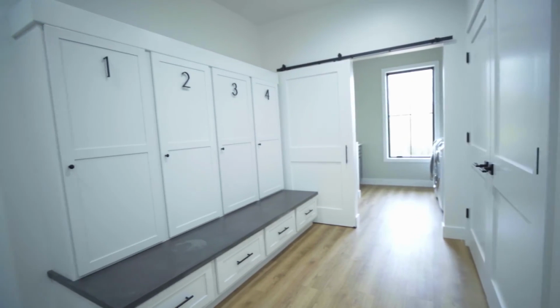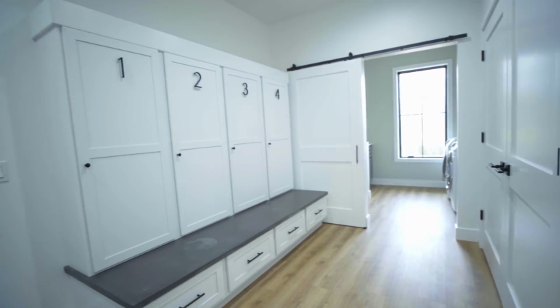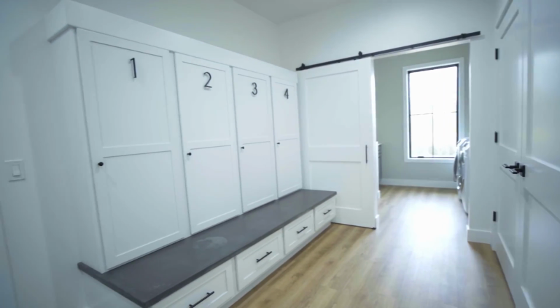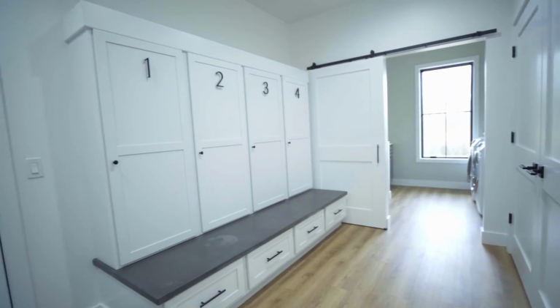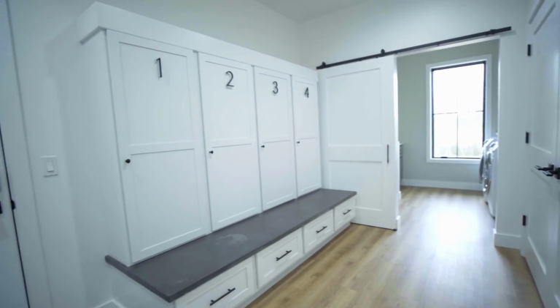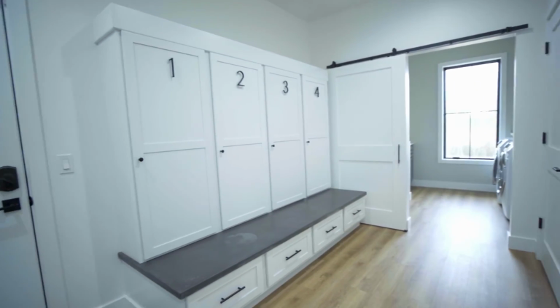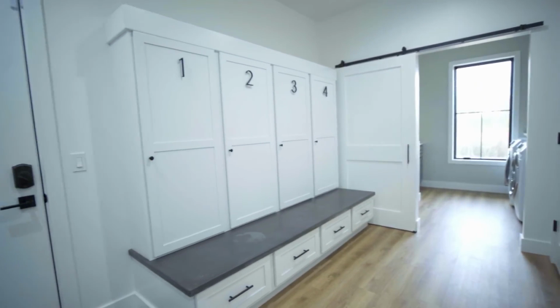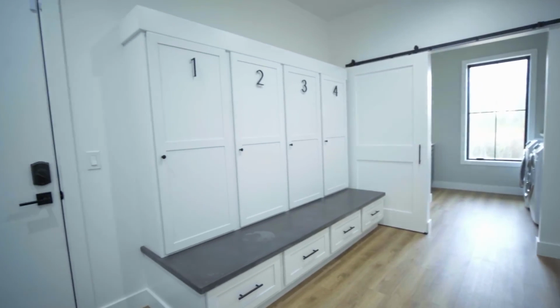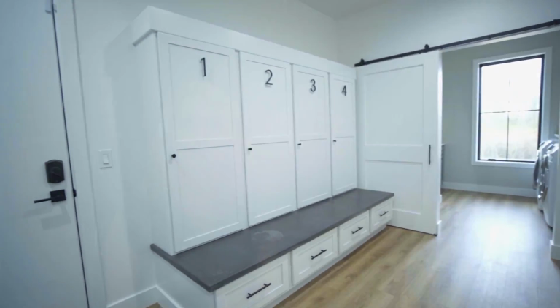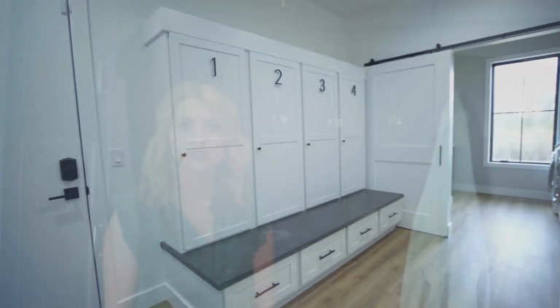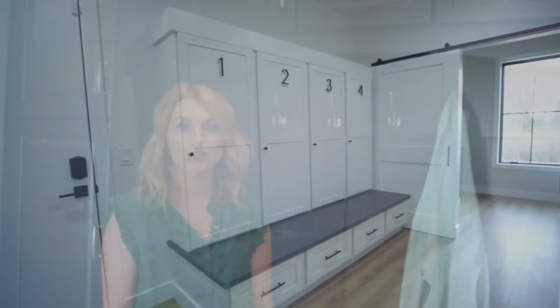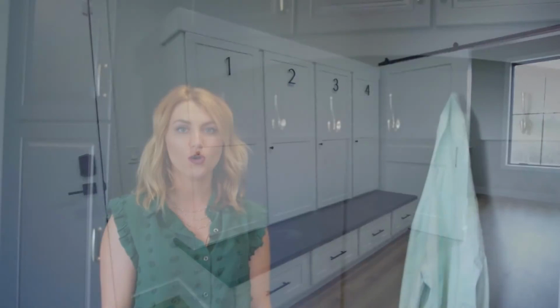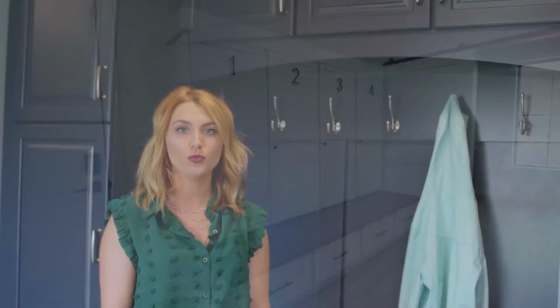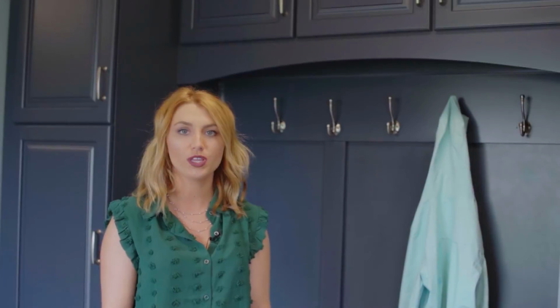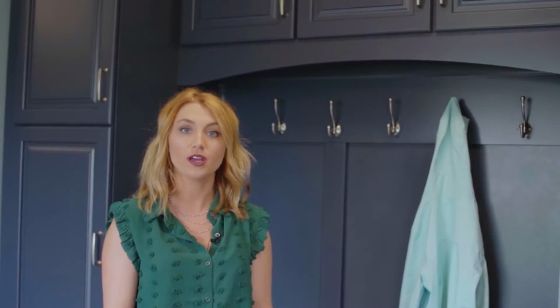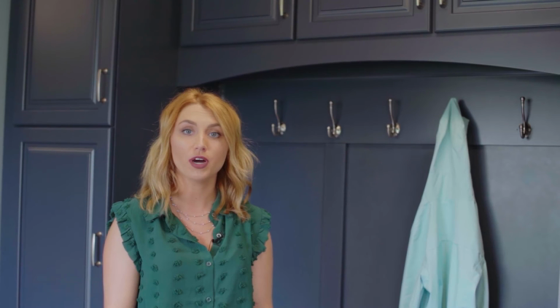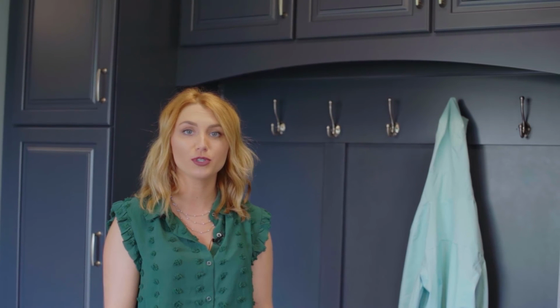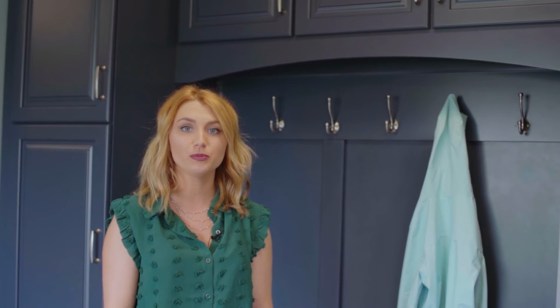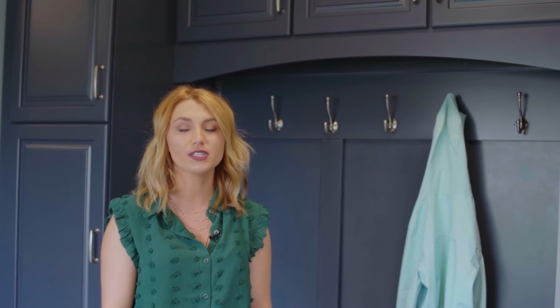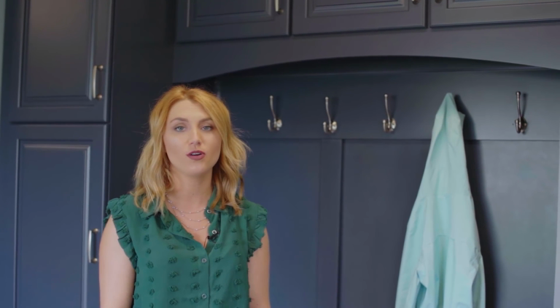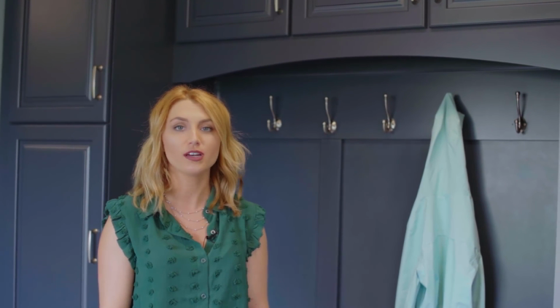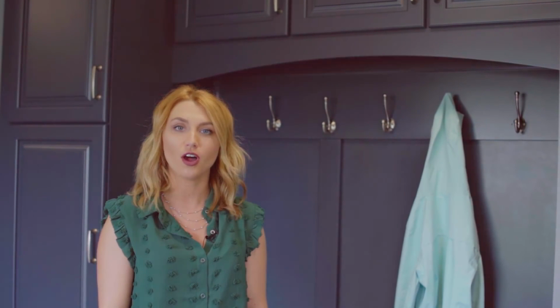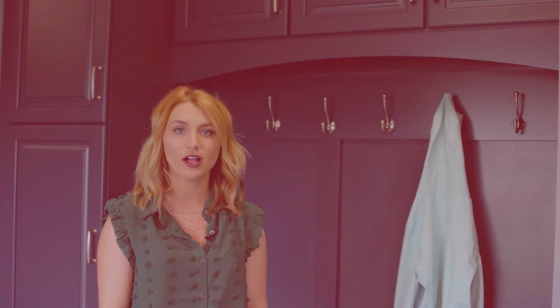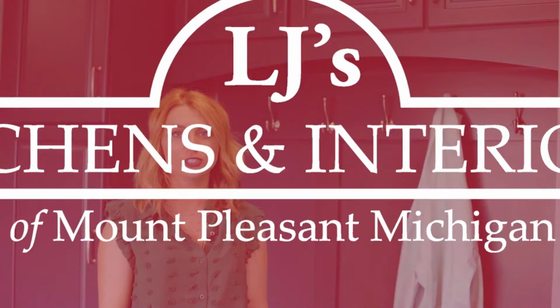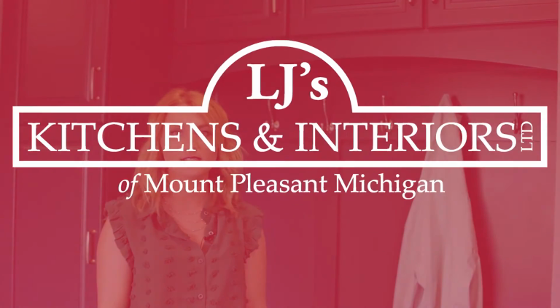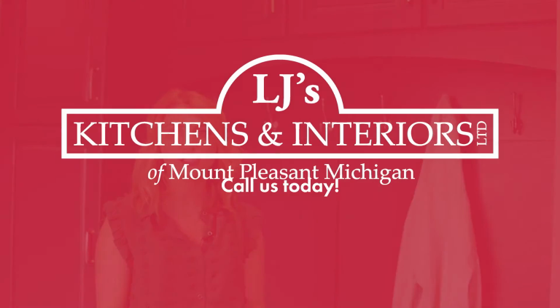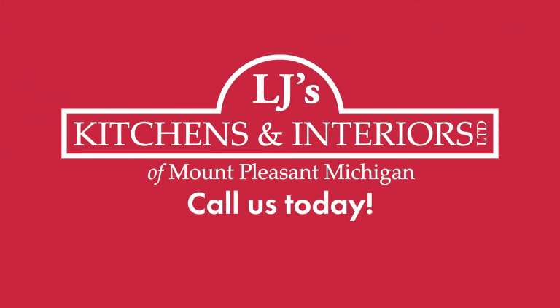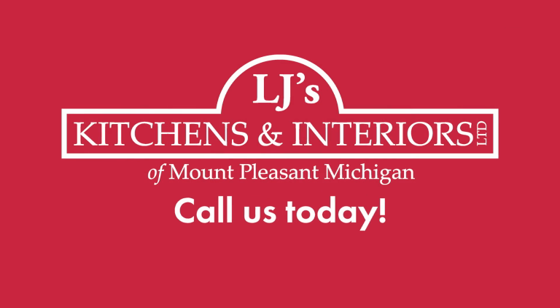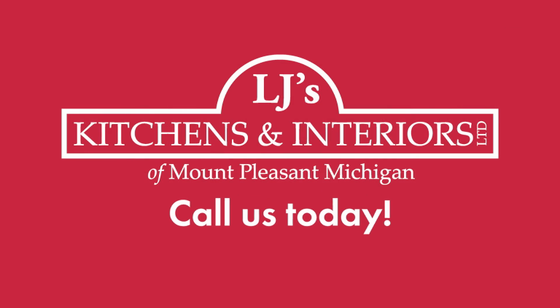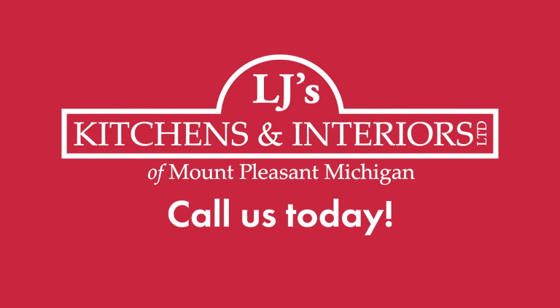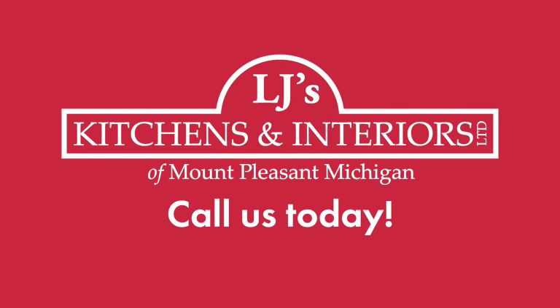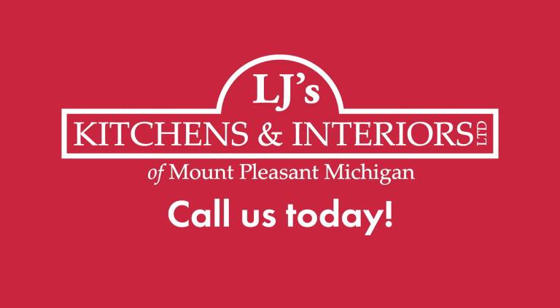If you're interested in customizing your home with a mudroom, please go ahead and call LJ's Kitchens, and we'd be glad to help.